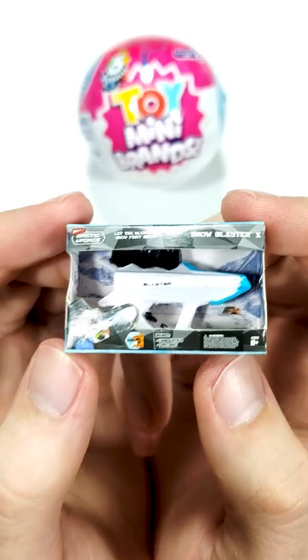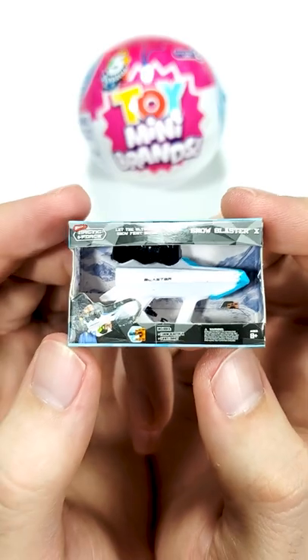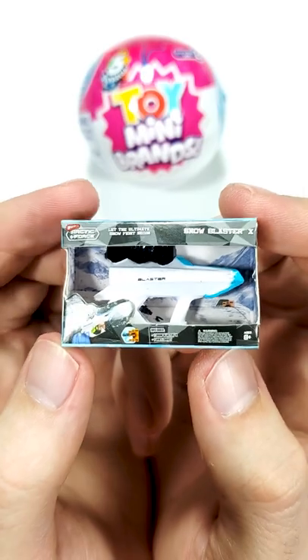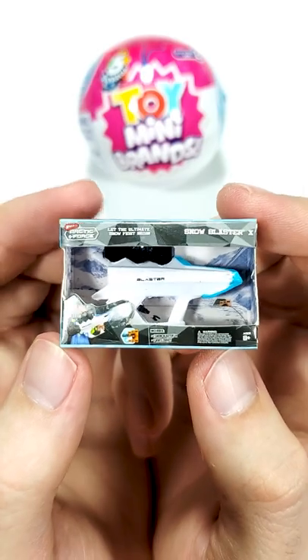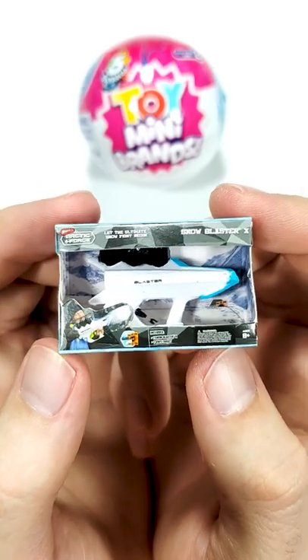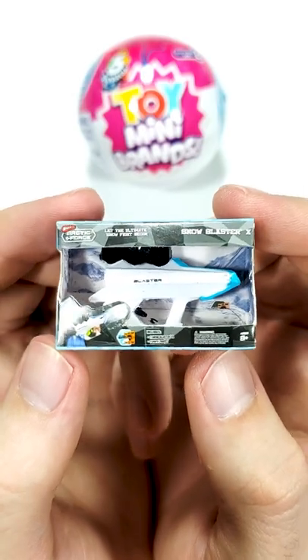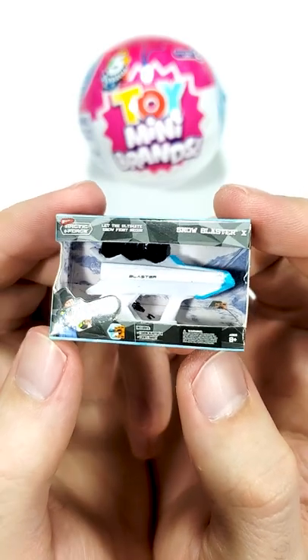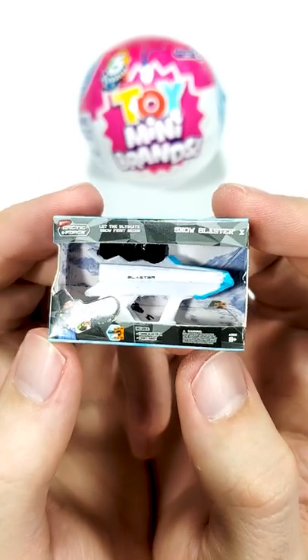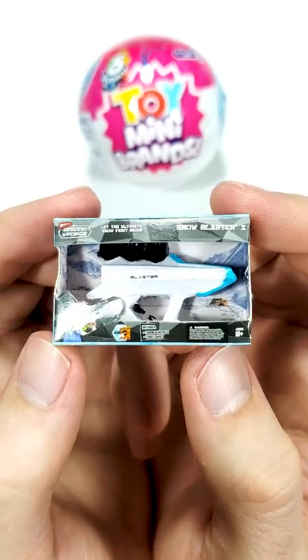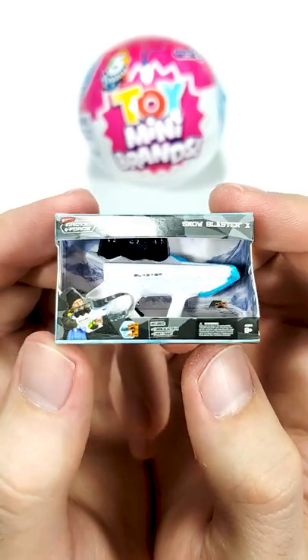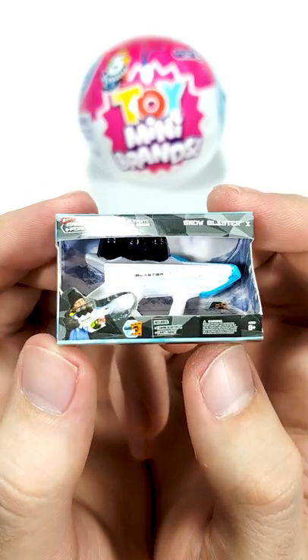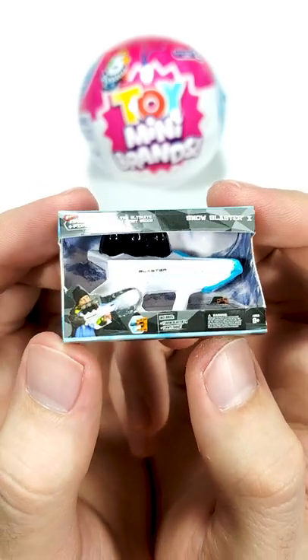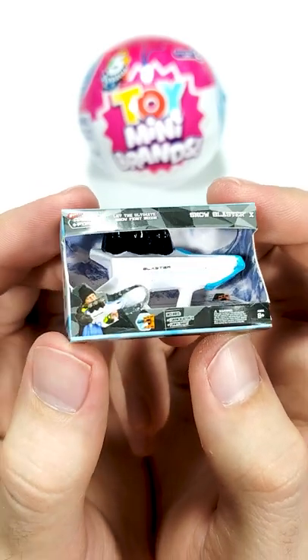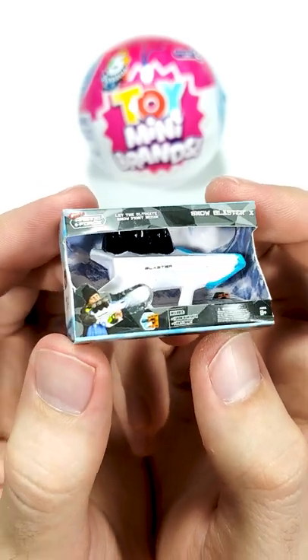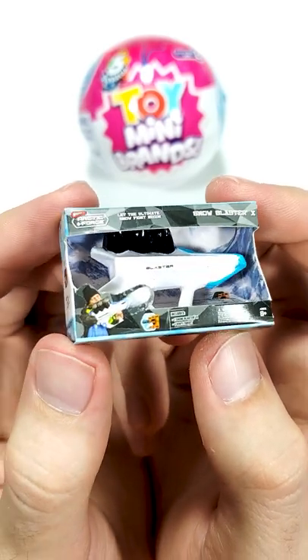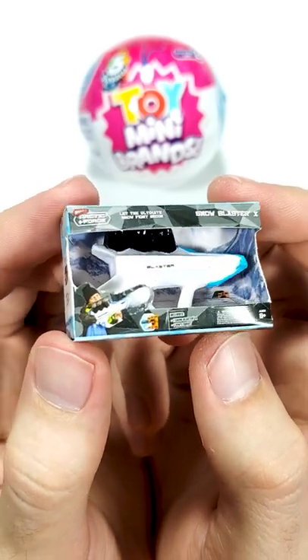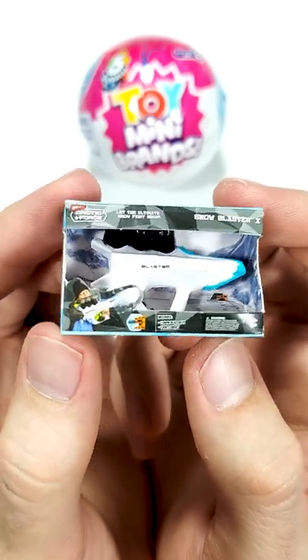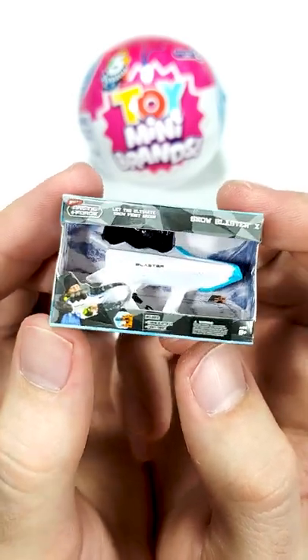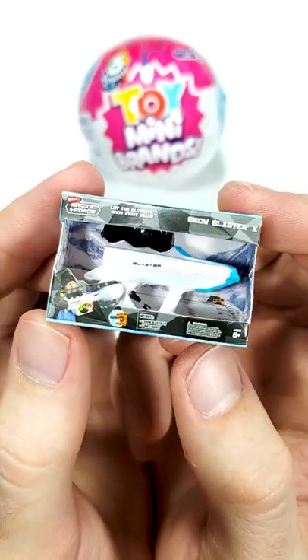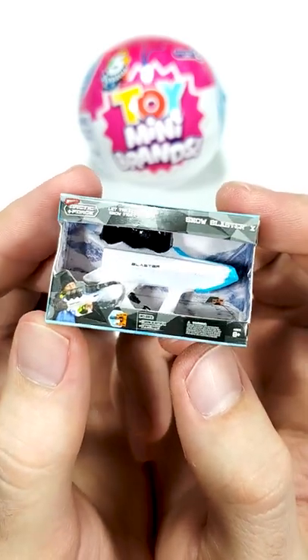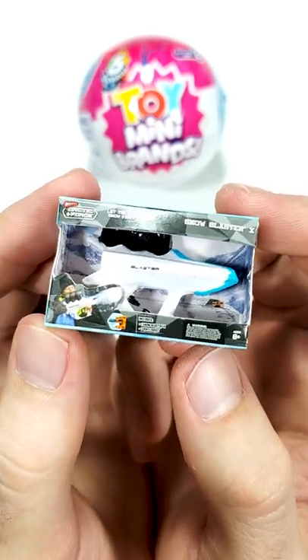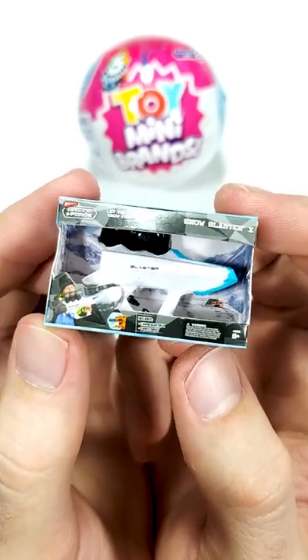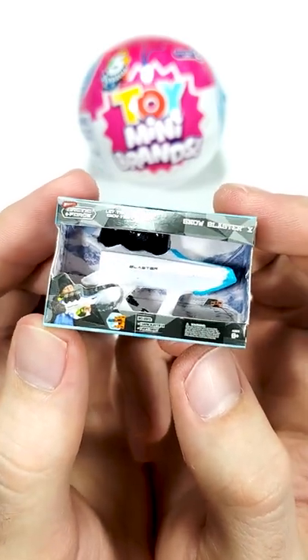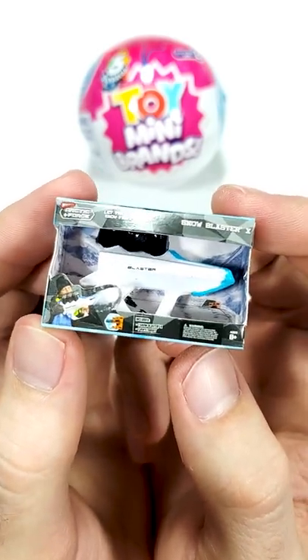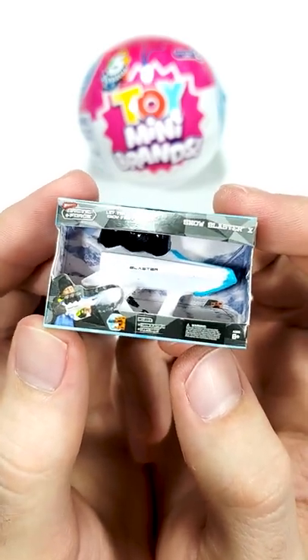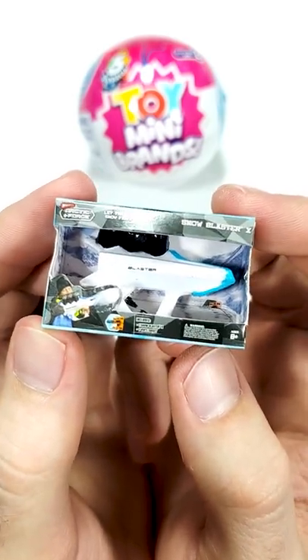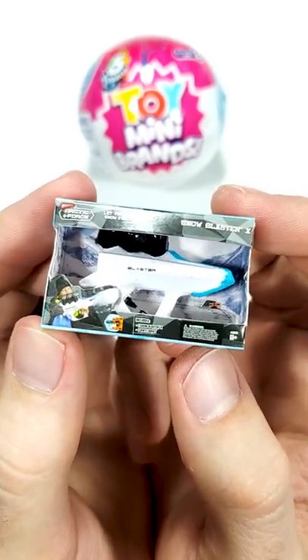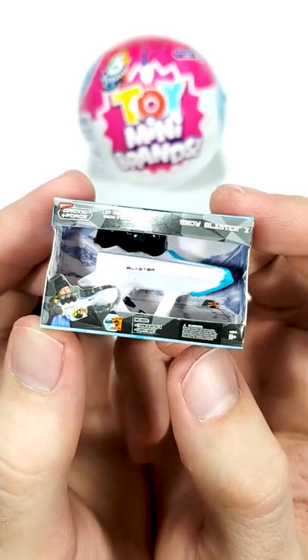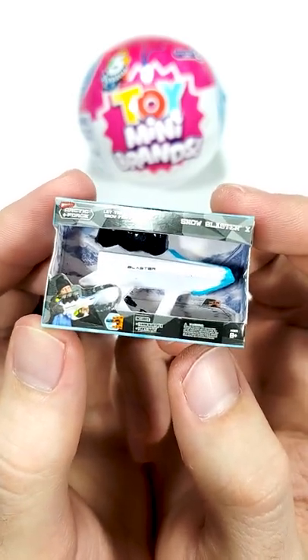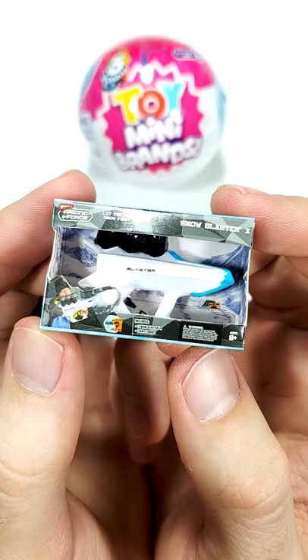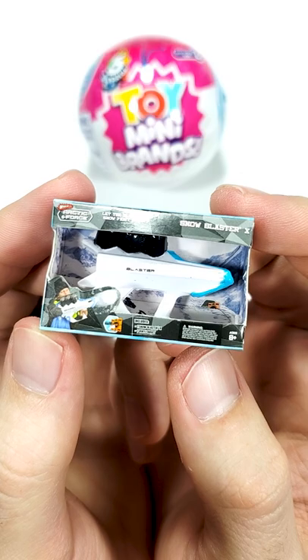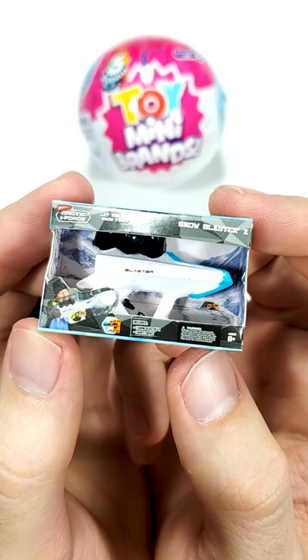The snow blaster is up on the chopping board. Let's see how it looks once we pull it out of its package.